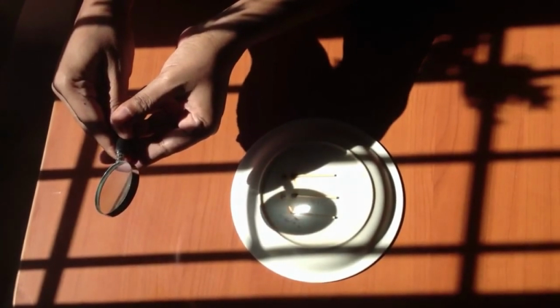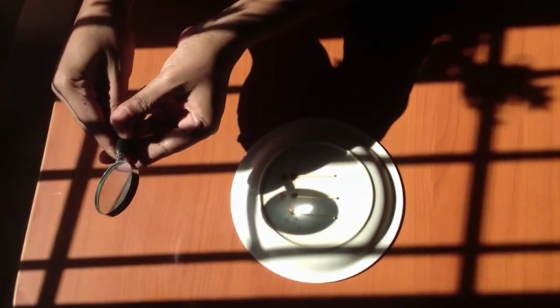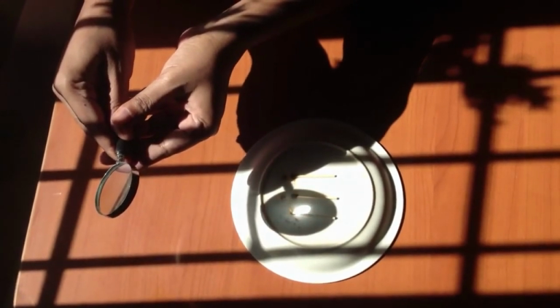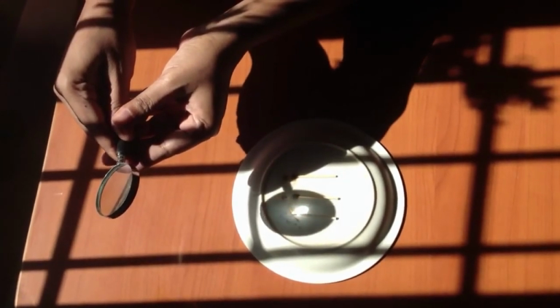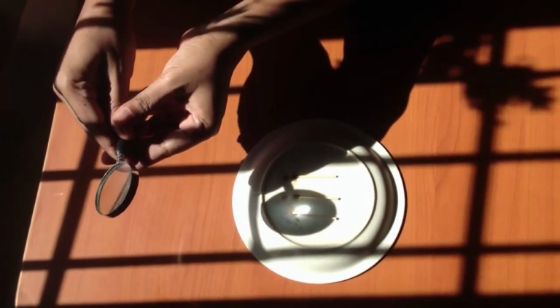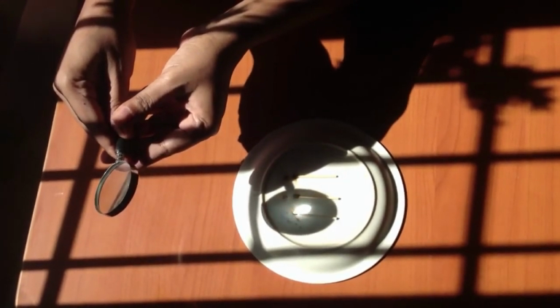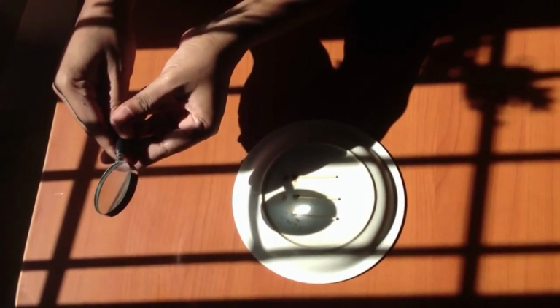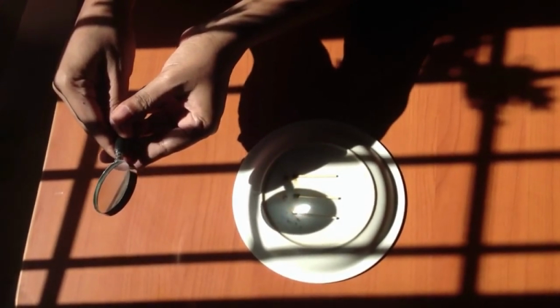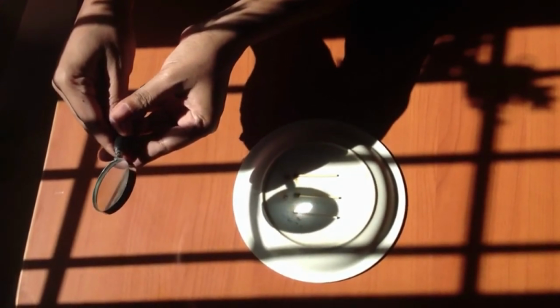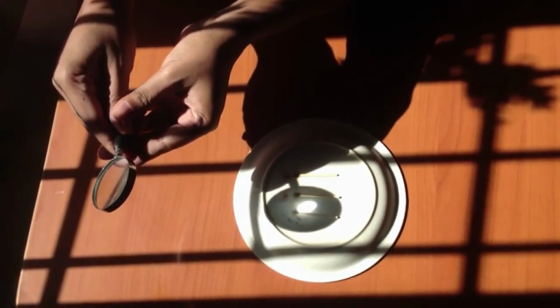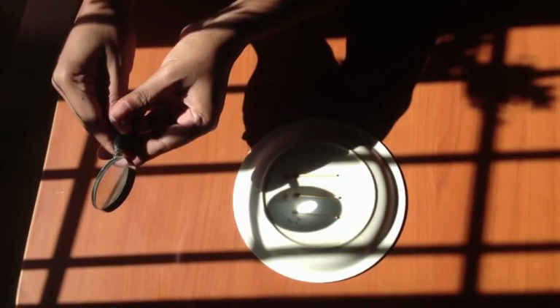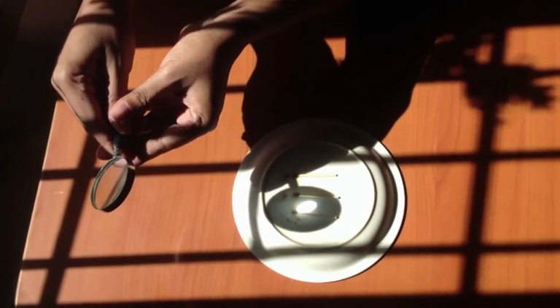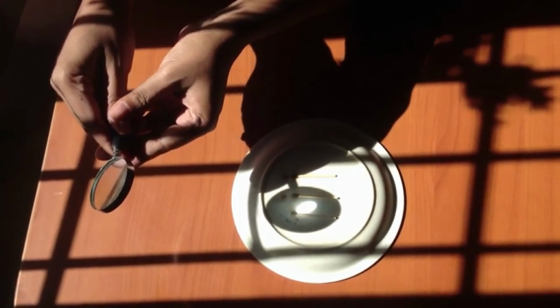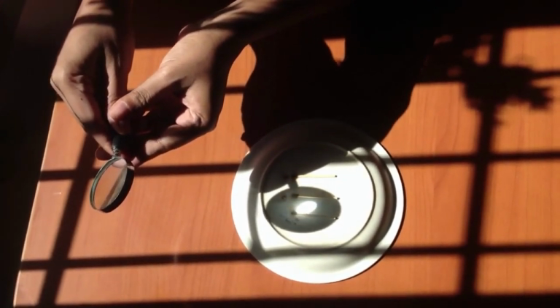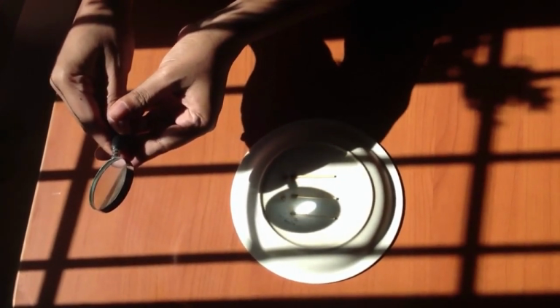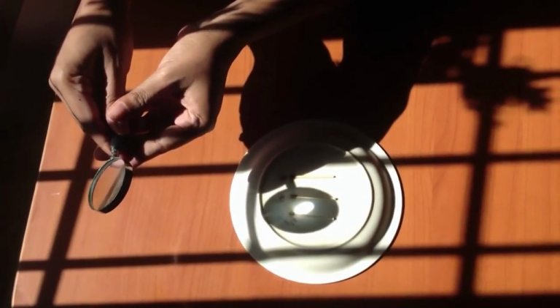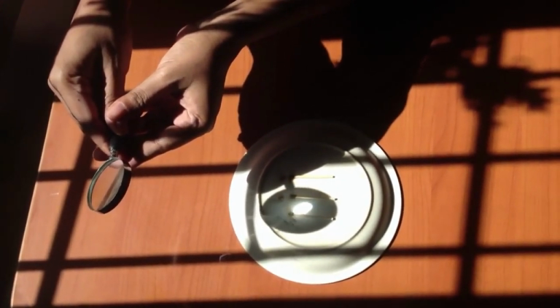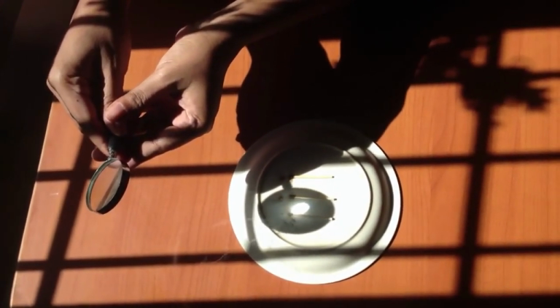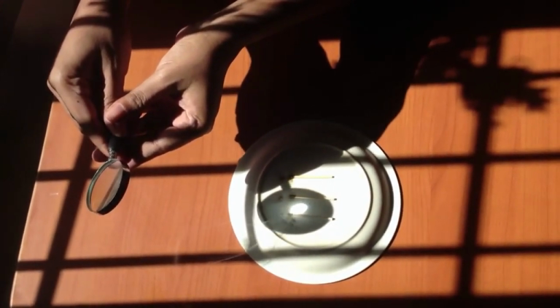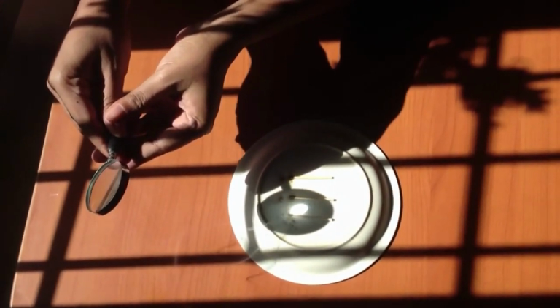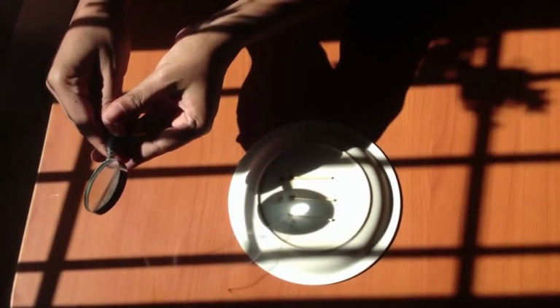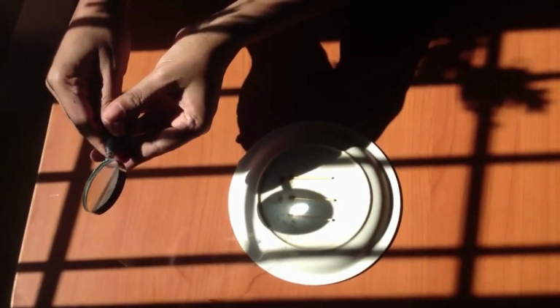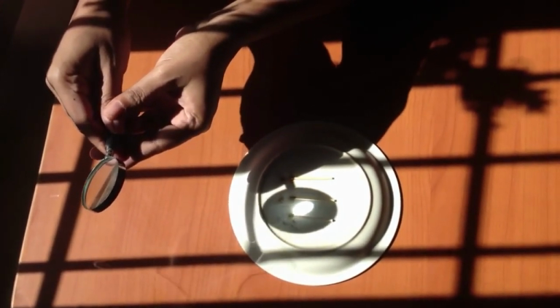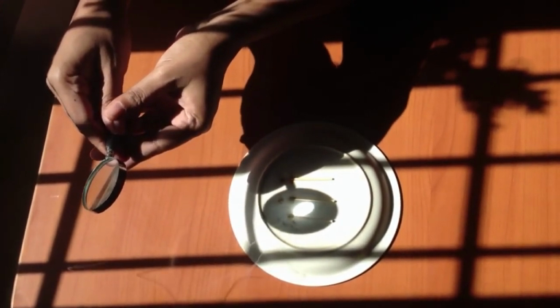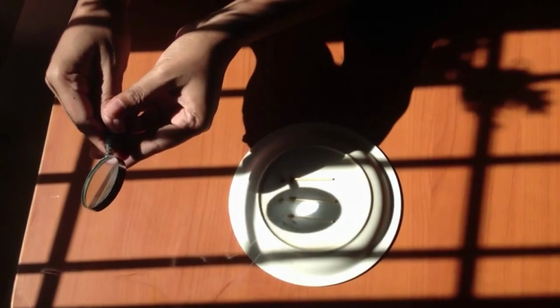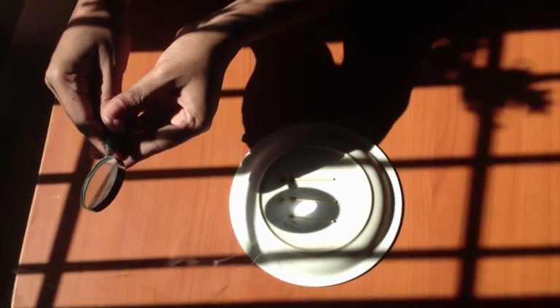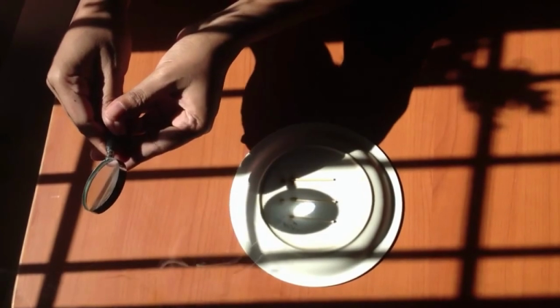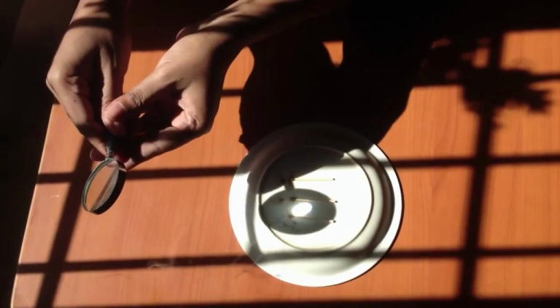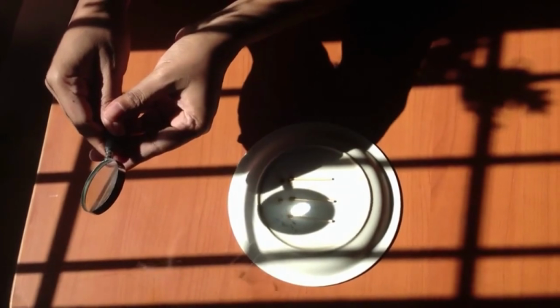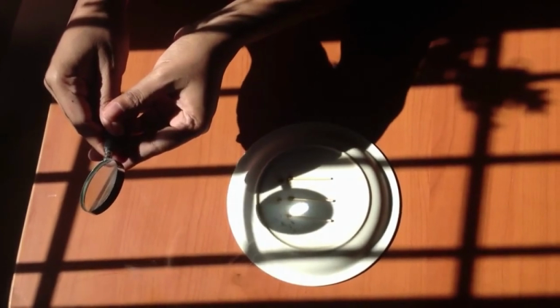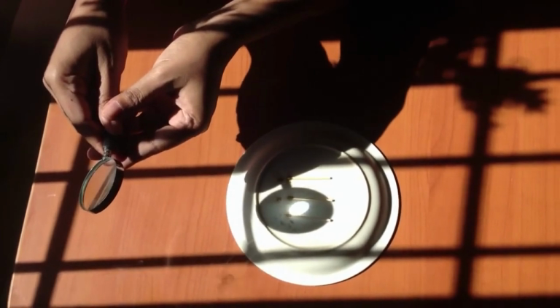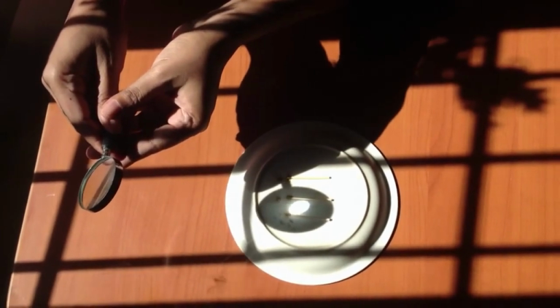So in this experiment, we can conclude that heat is required for burning.